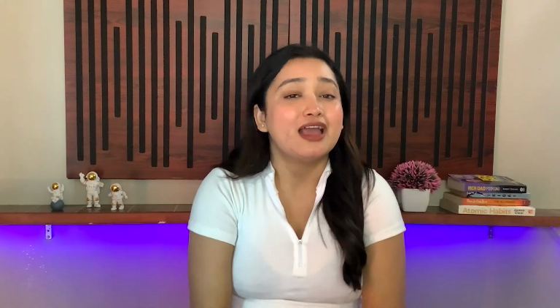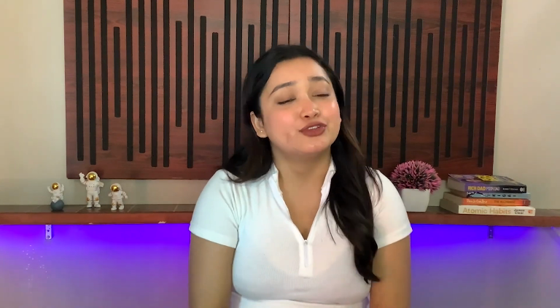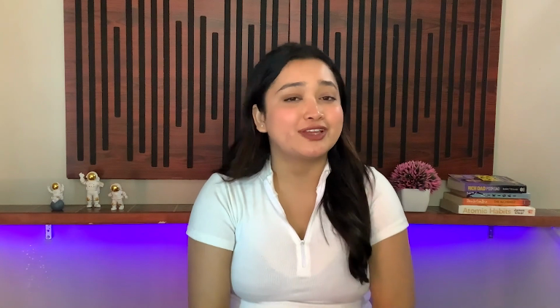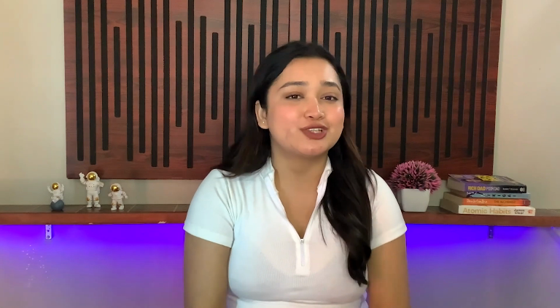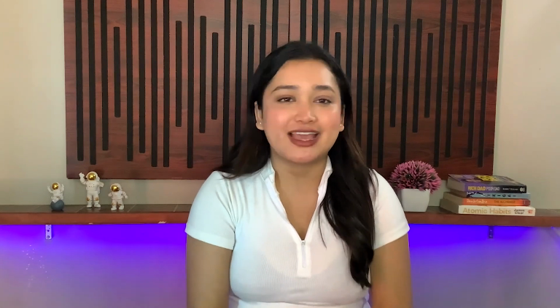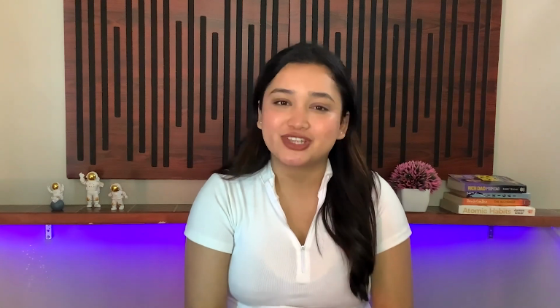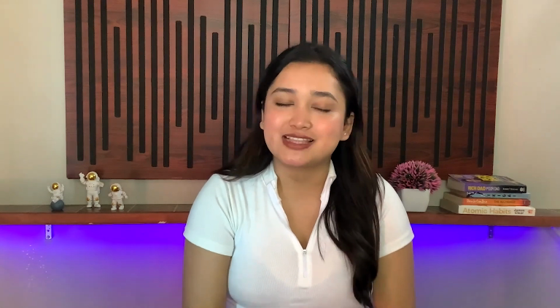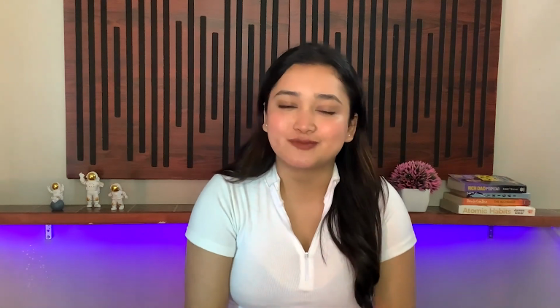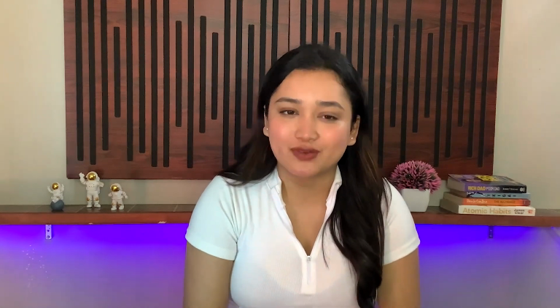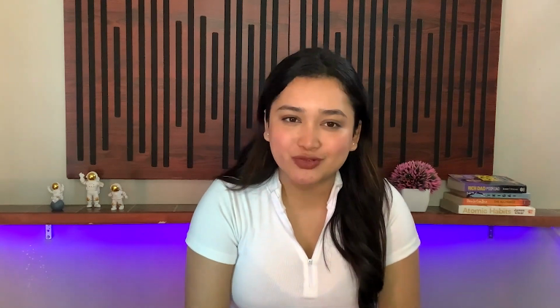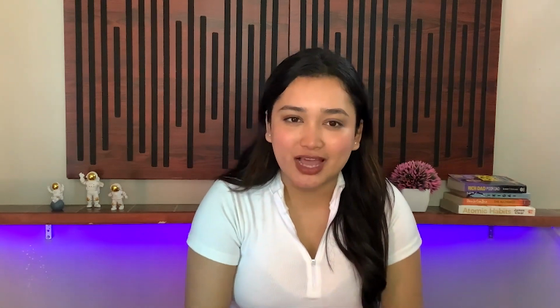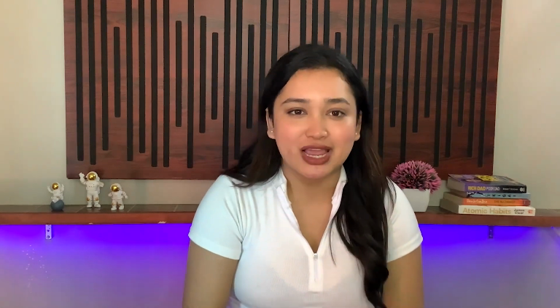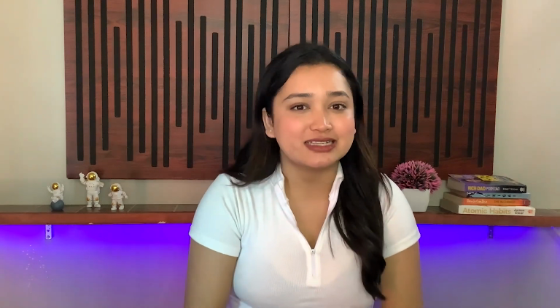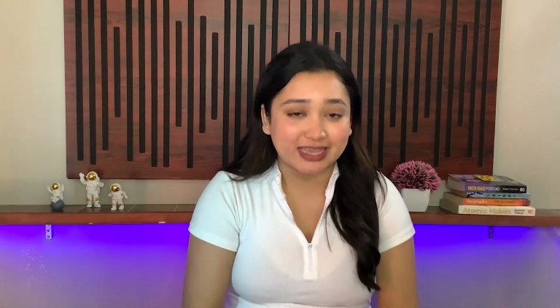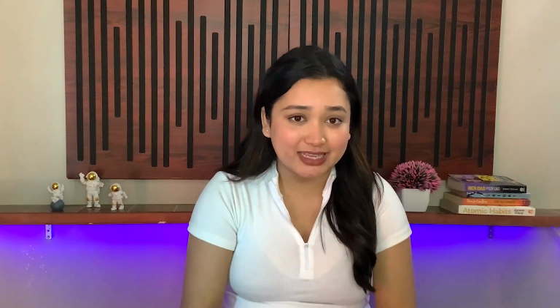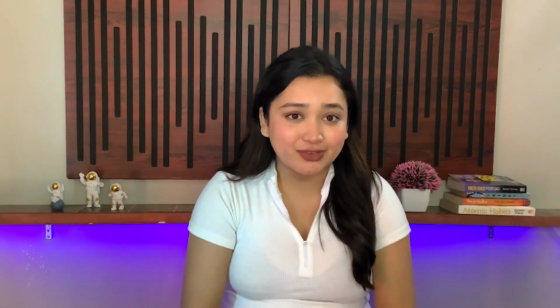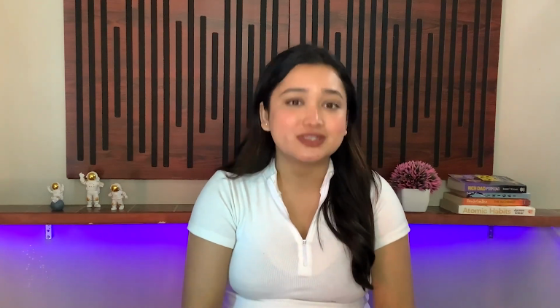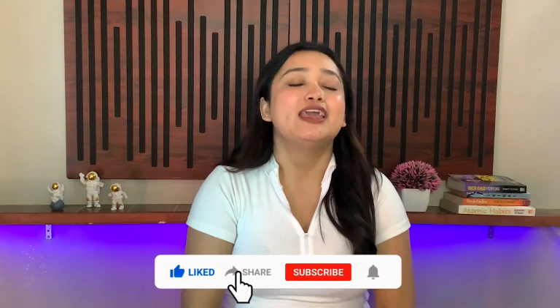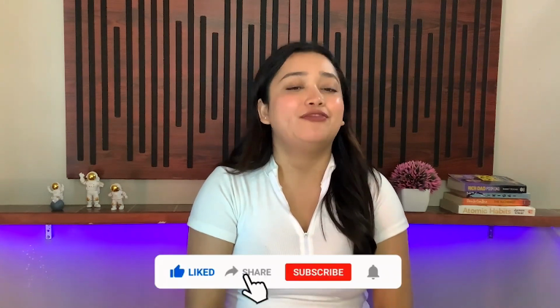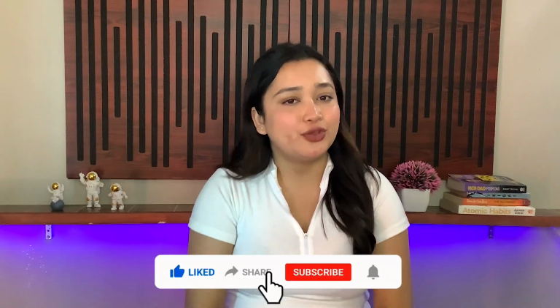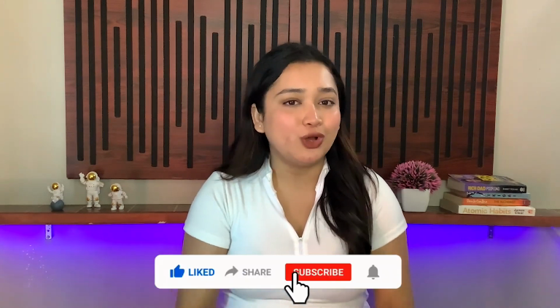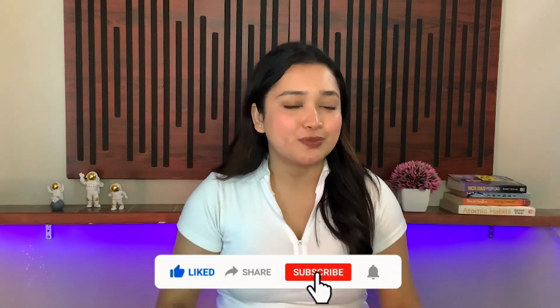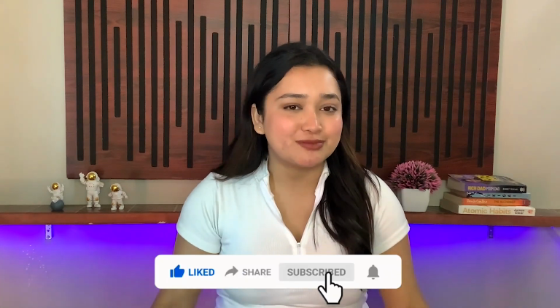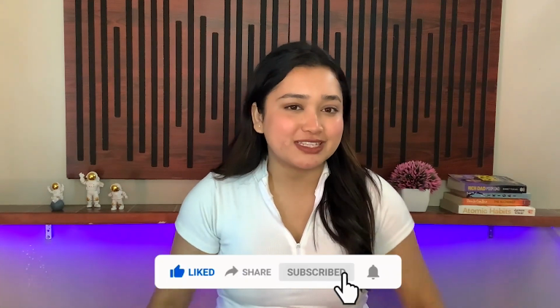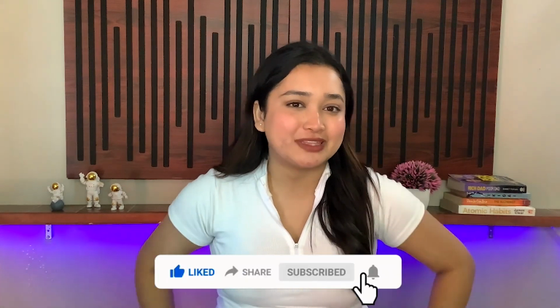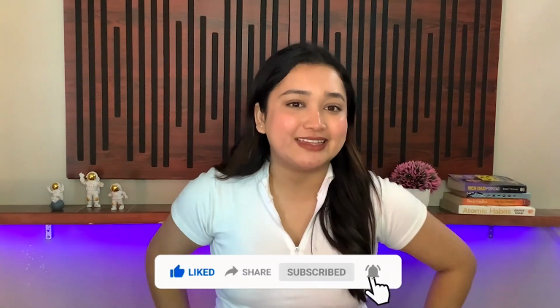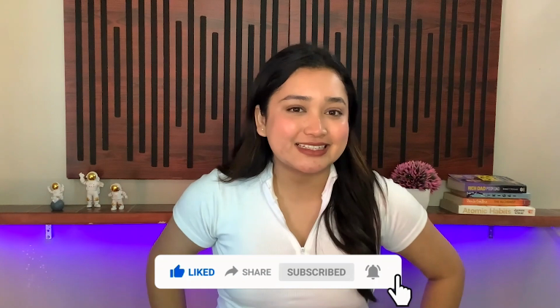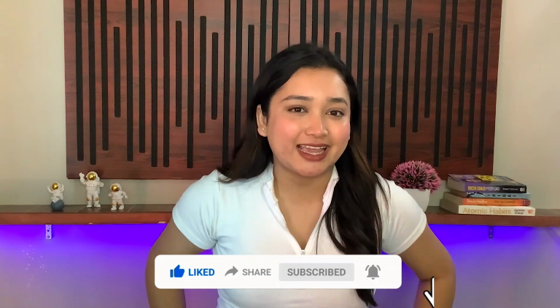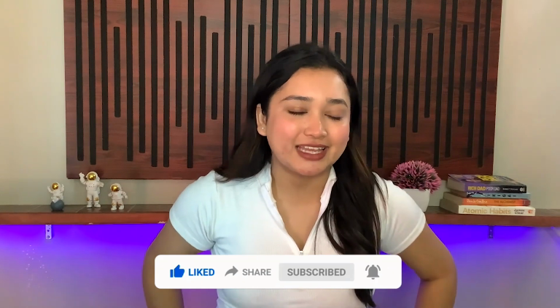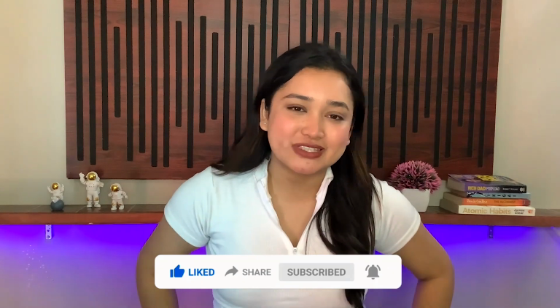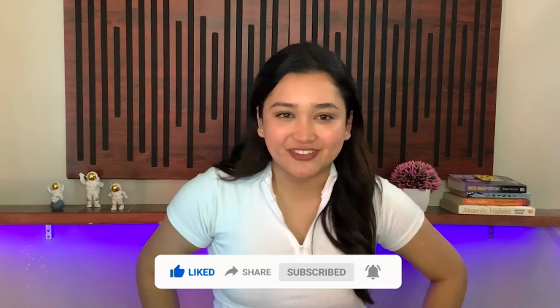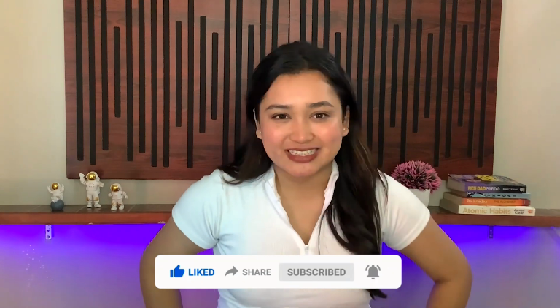Don't forget to like, share, and subscribe to our channel Tech In News if you want to stay updated with the latest tech news every day.